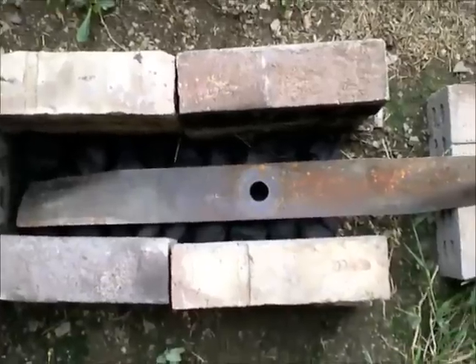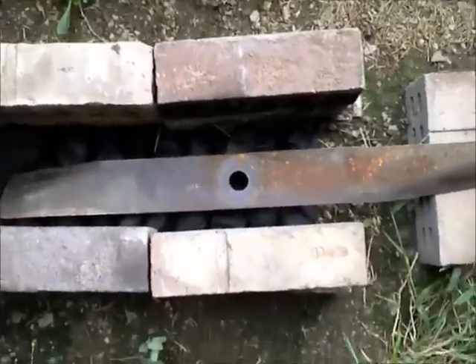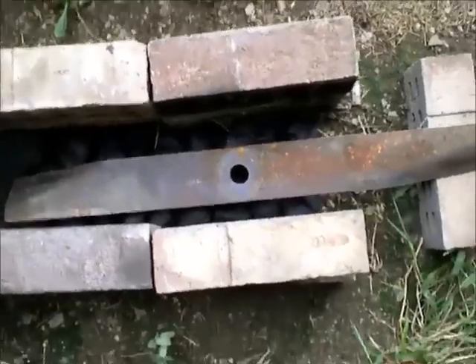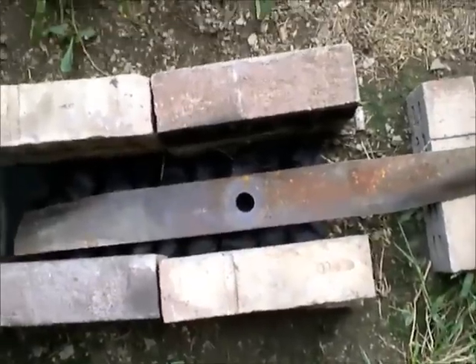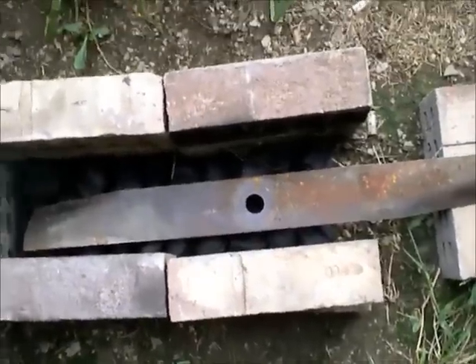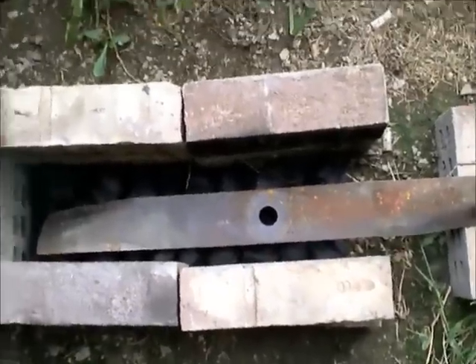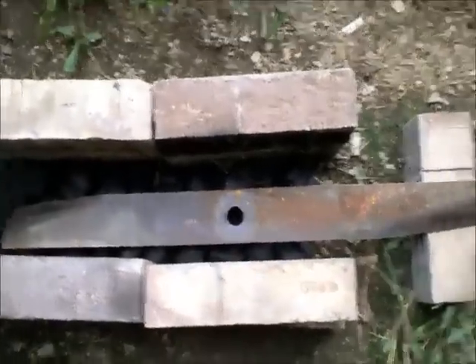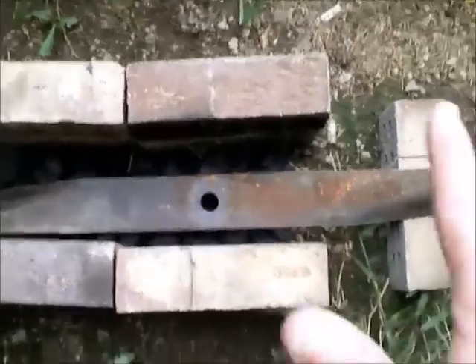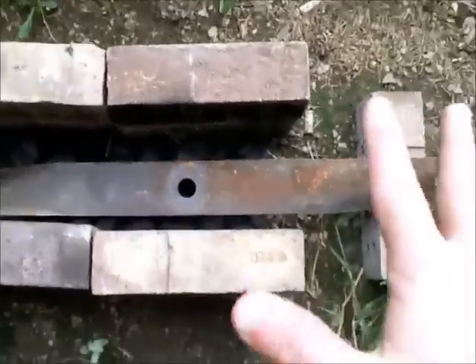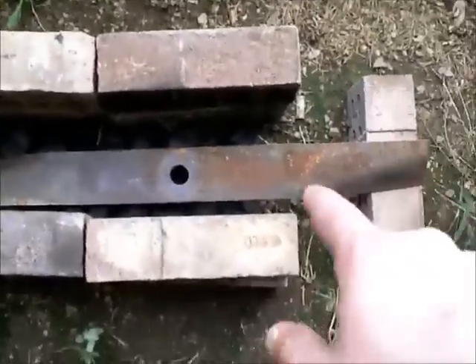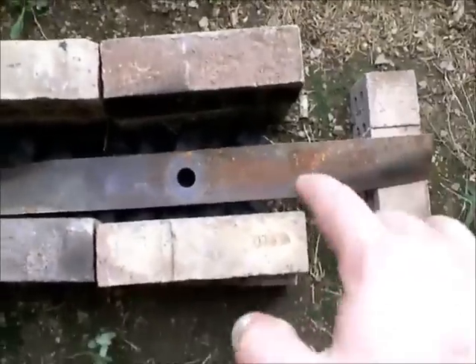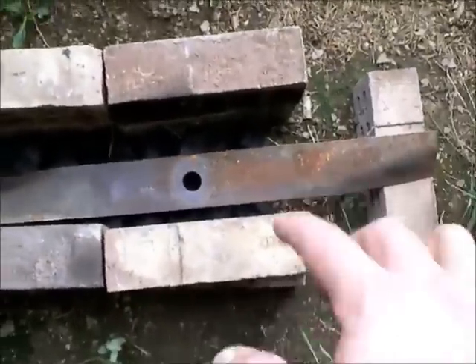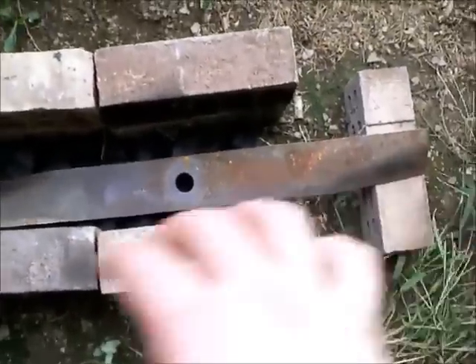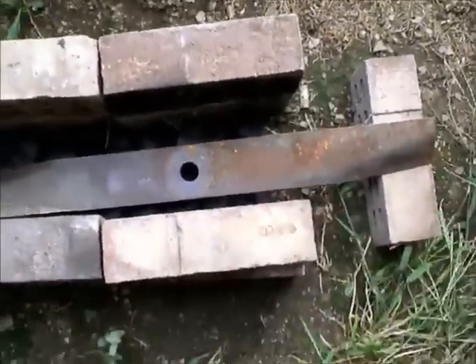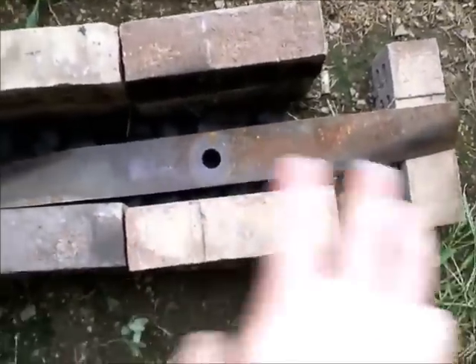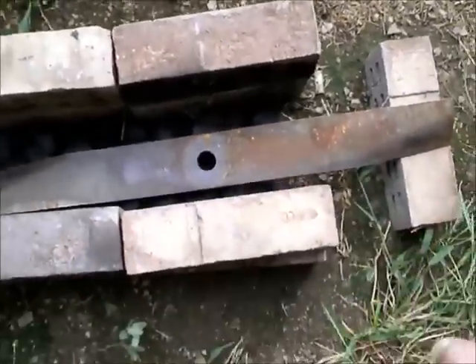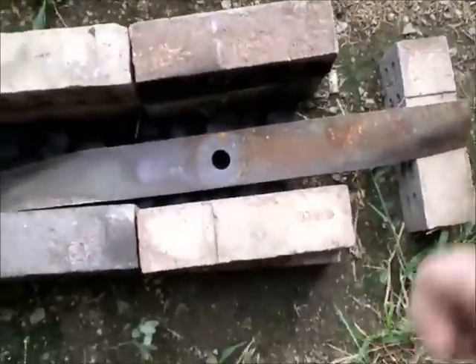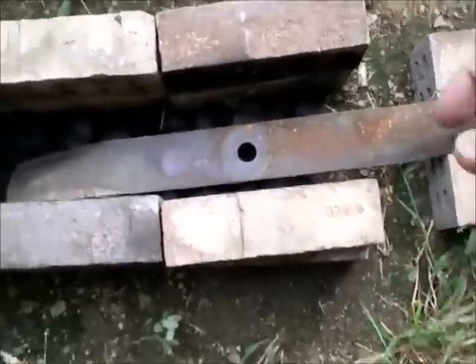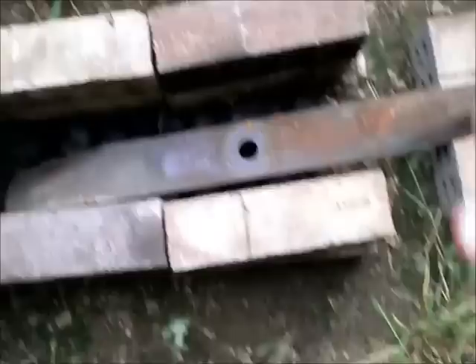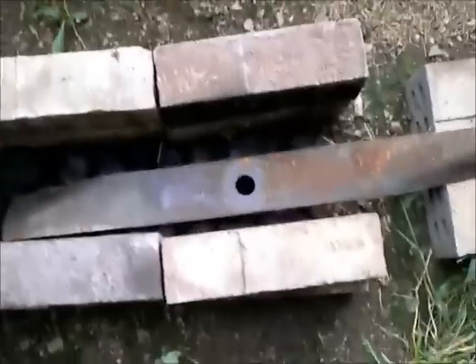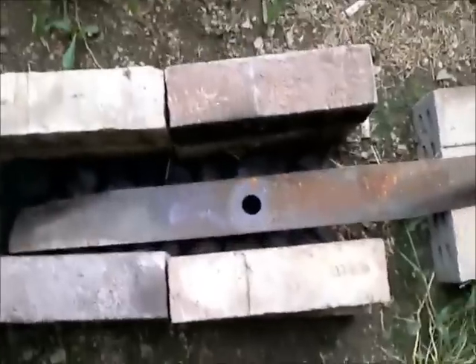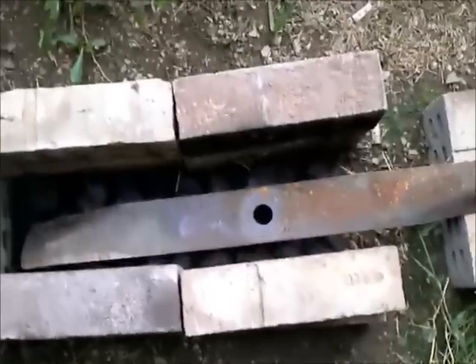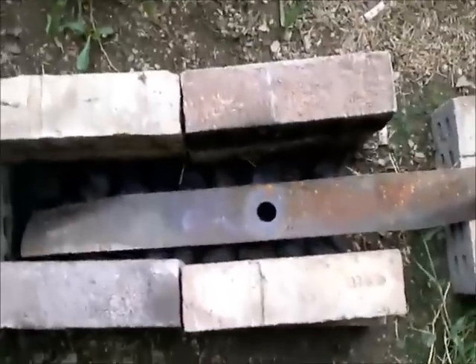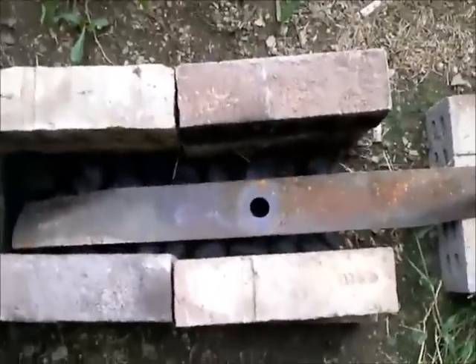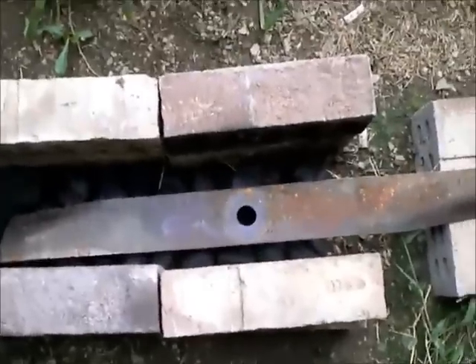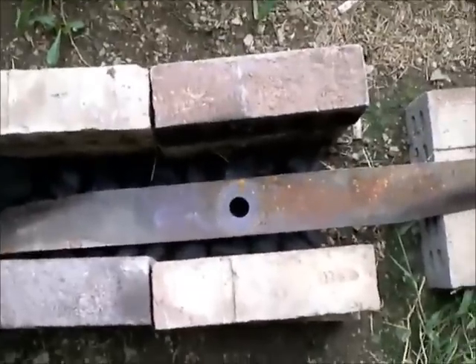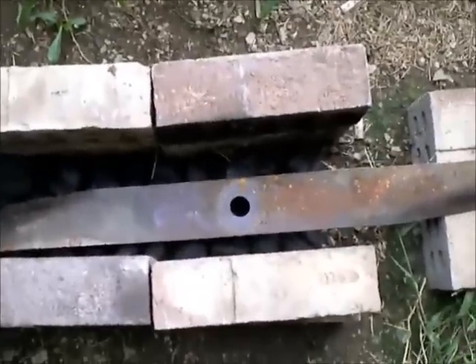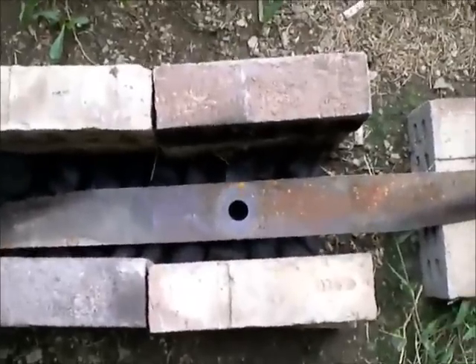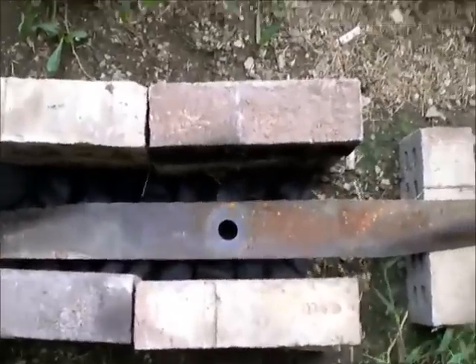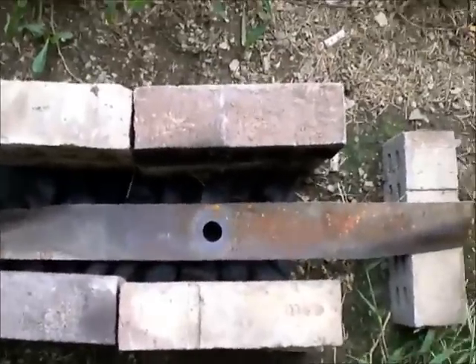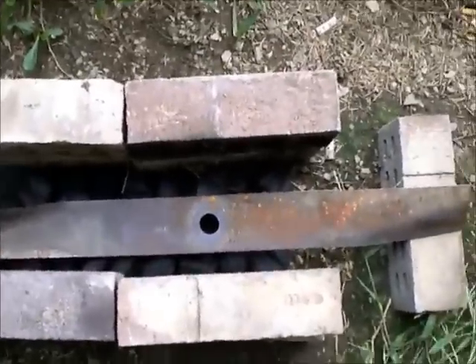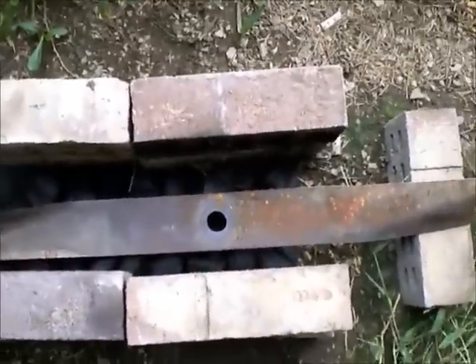I'm going to attempt to make a blade, like a machete or something similar to that, out of a mower blade.